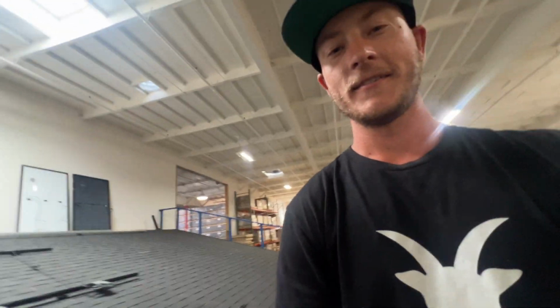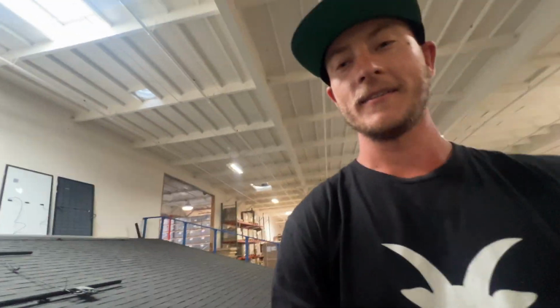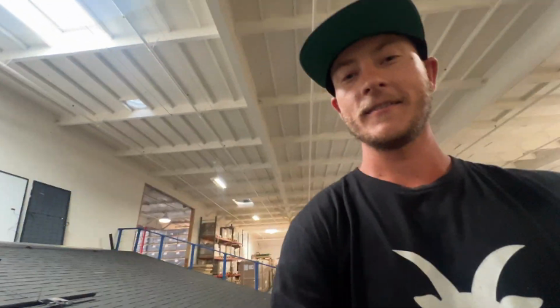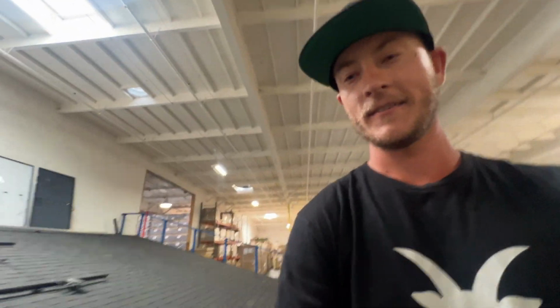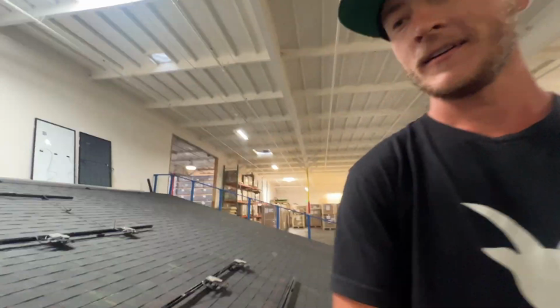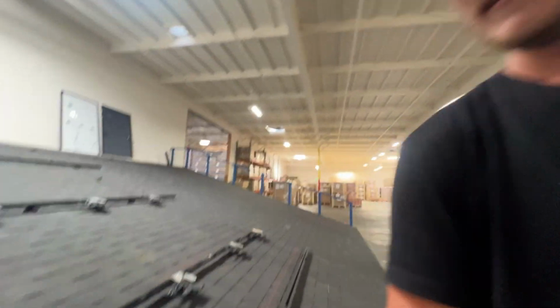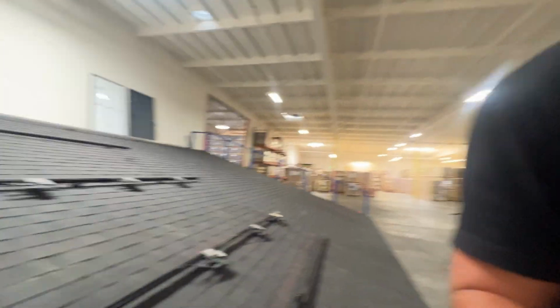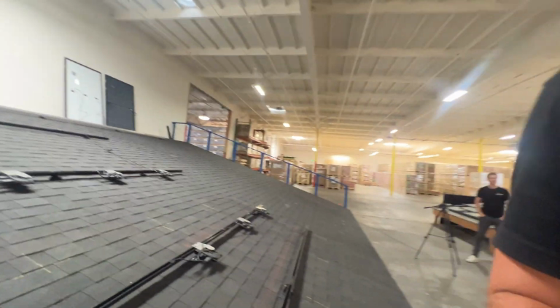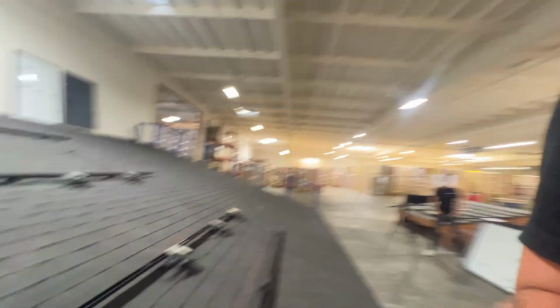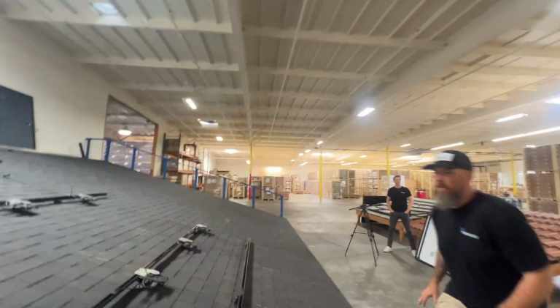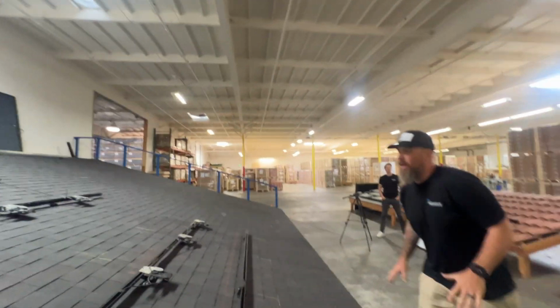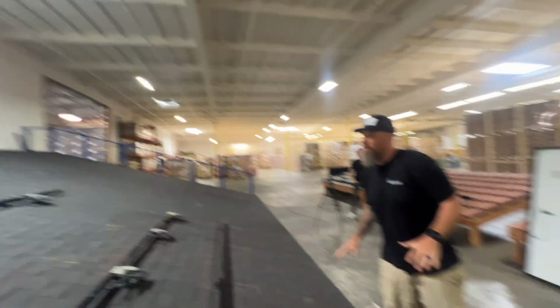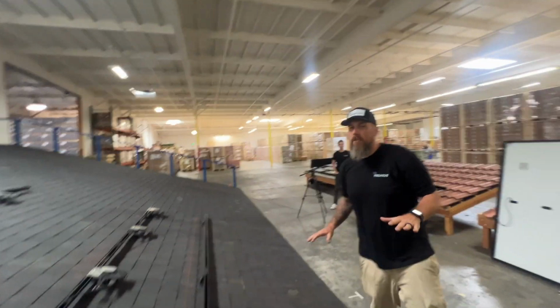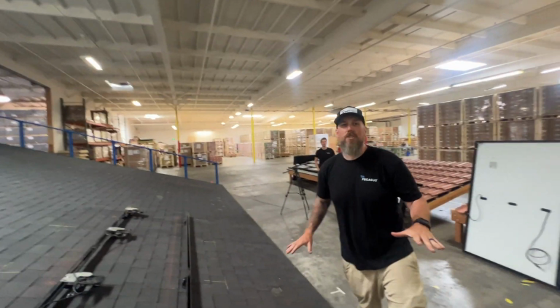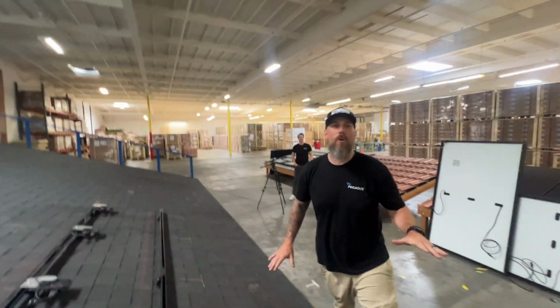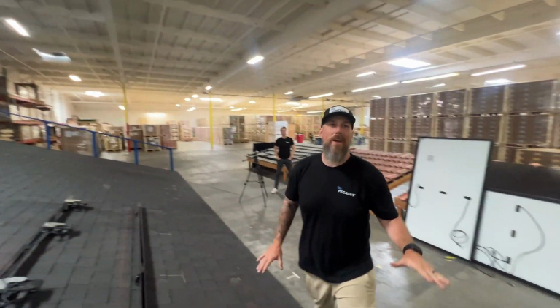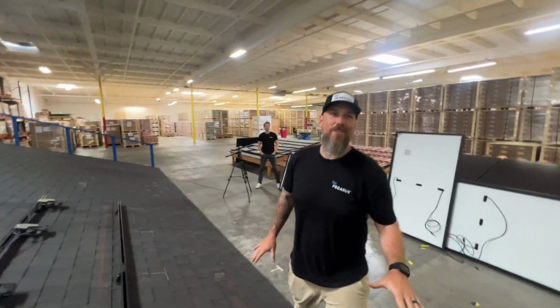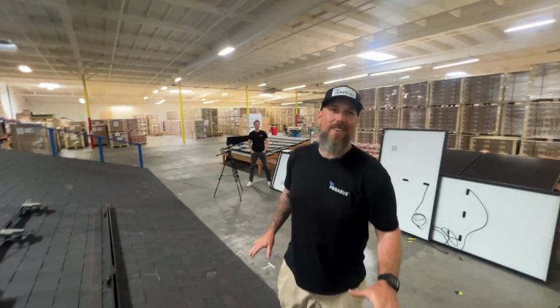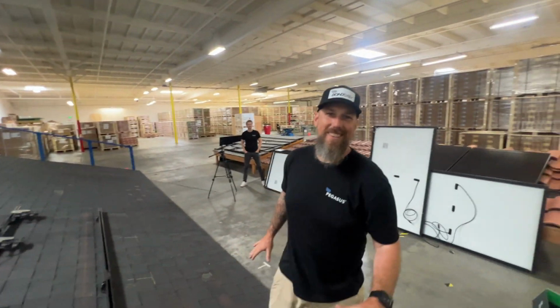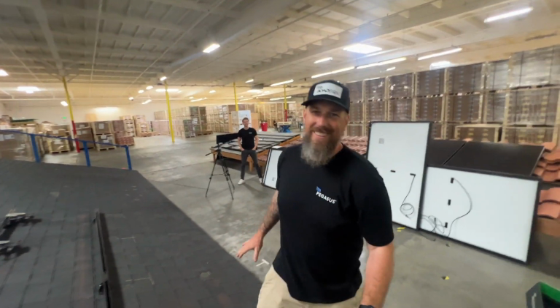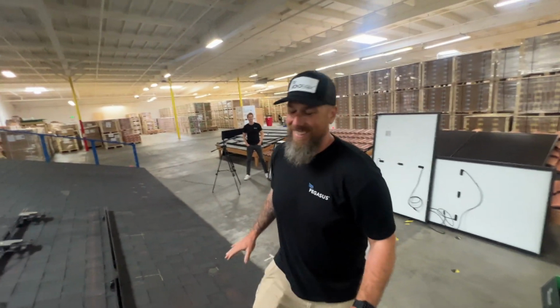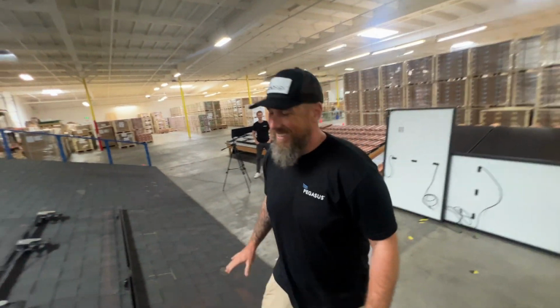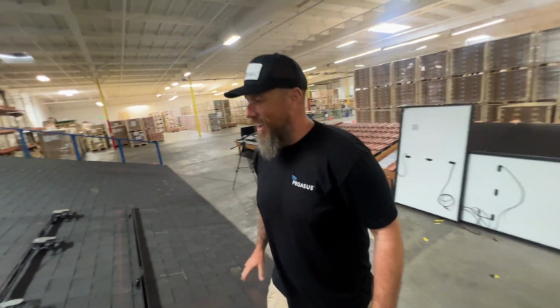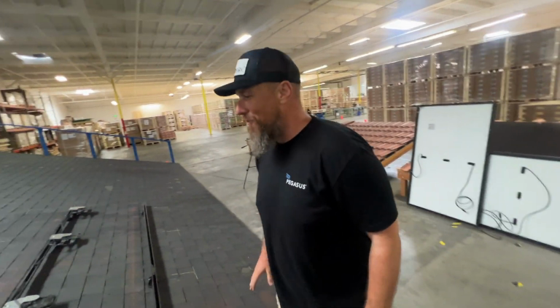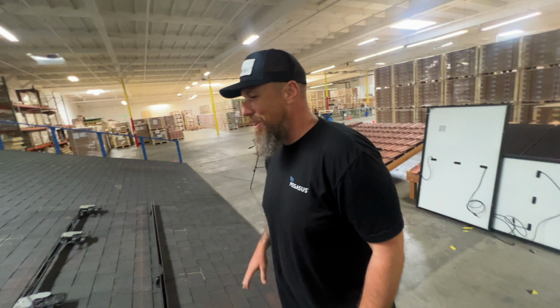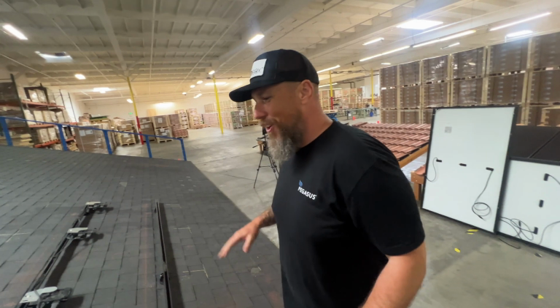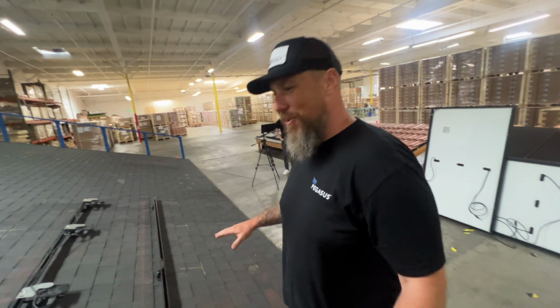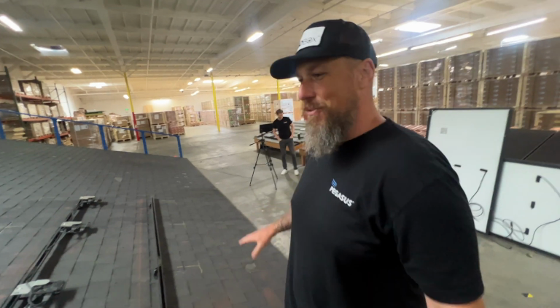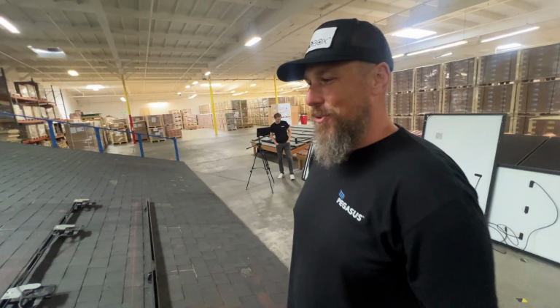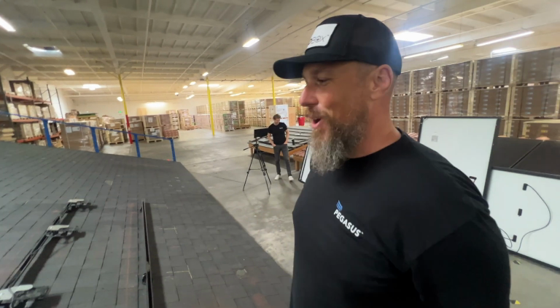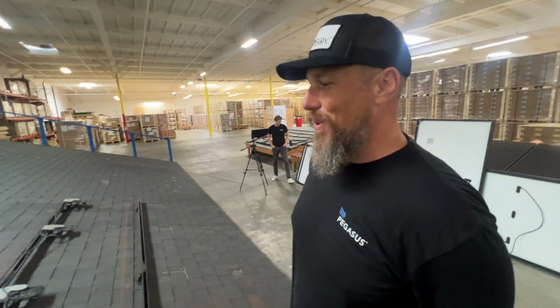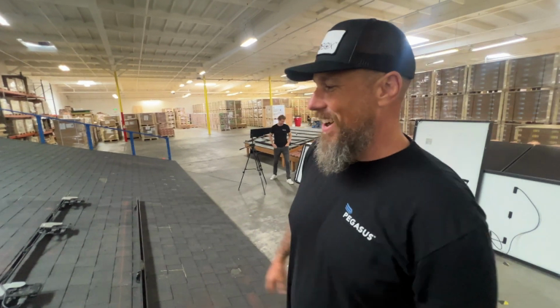First of all, I'm not a sales rep. I am a field support manager. I have been on the roof for quite a while.